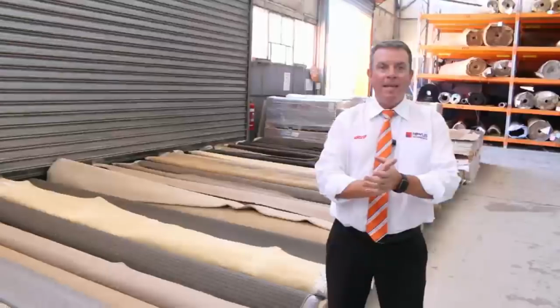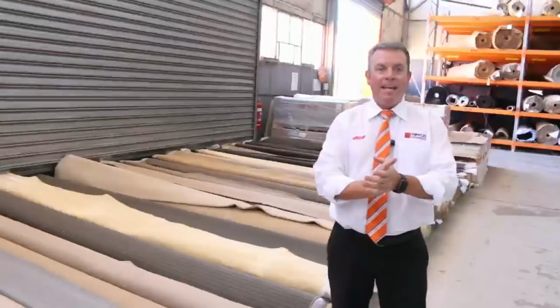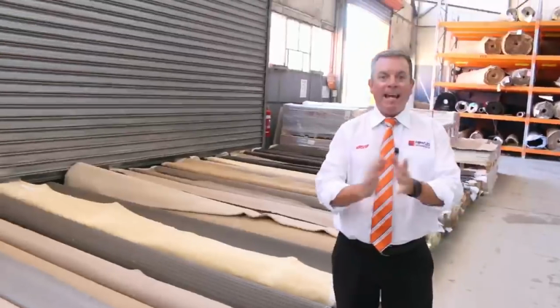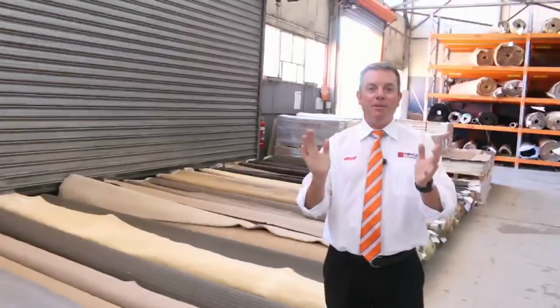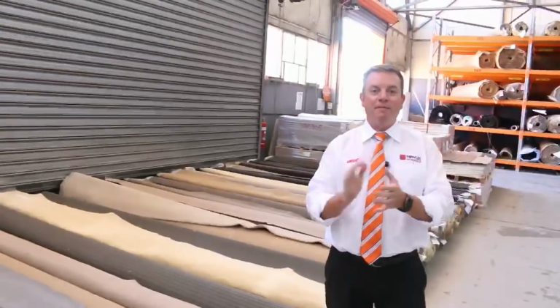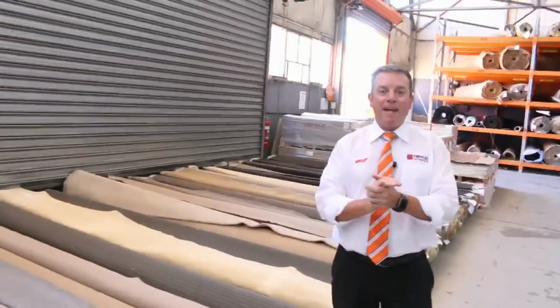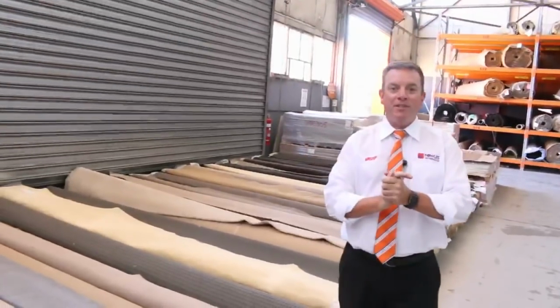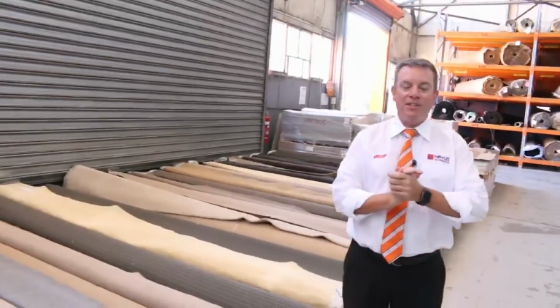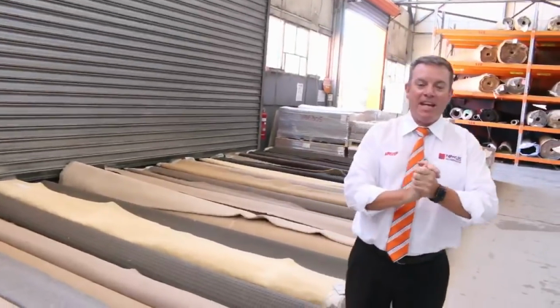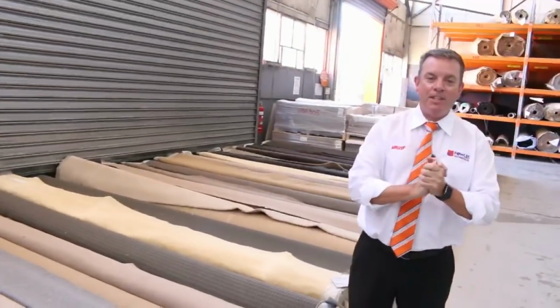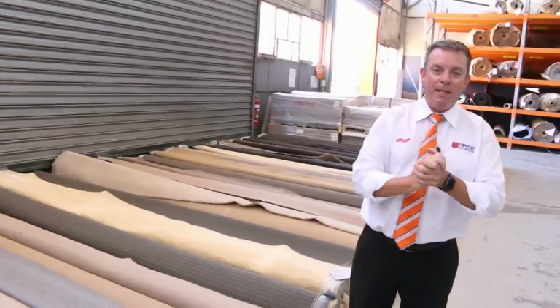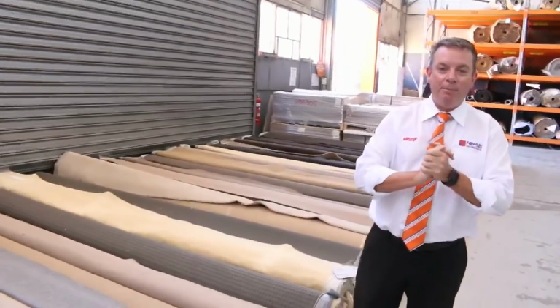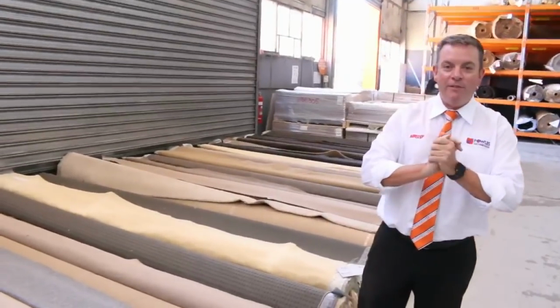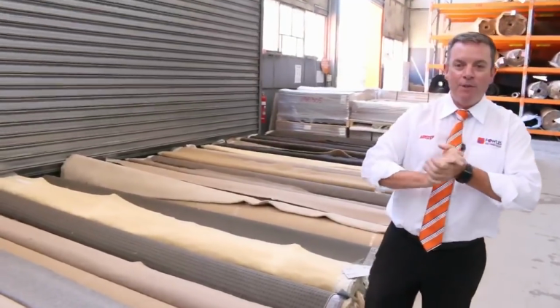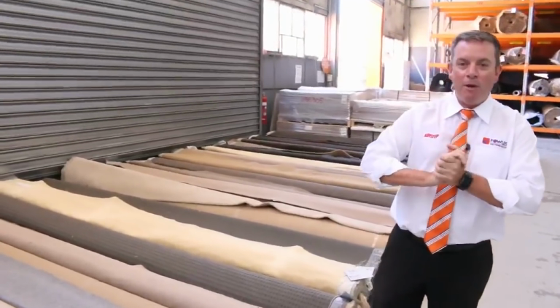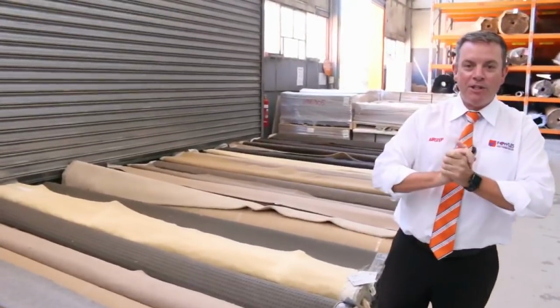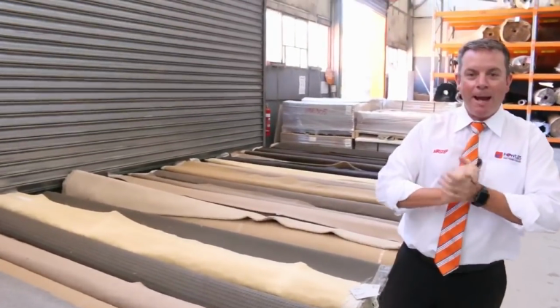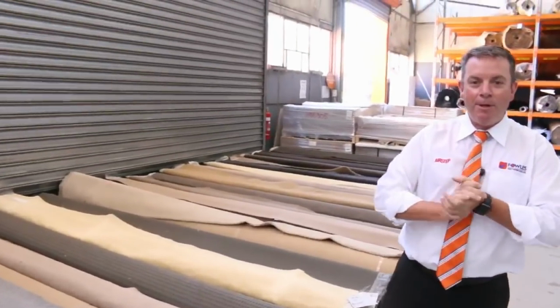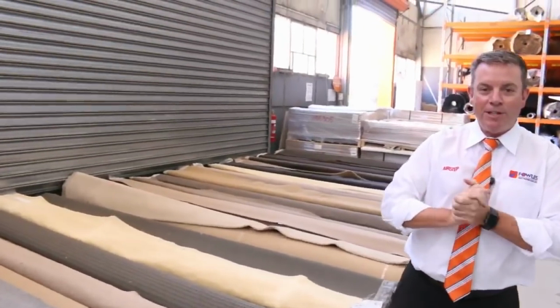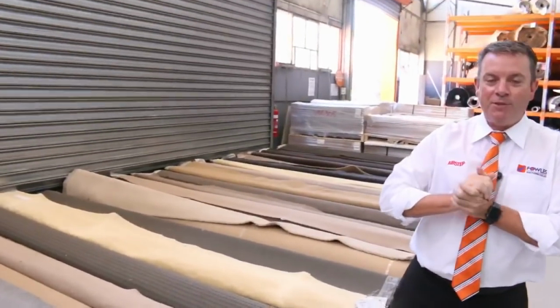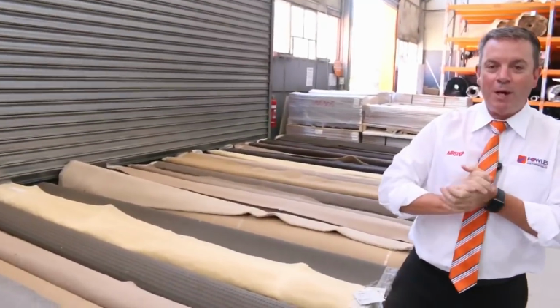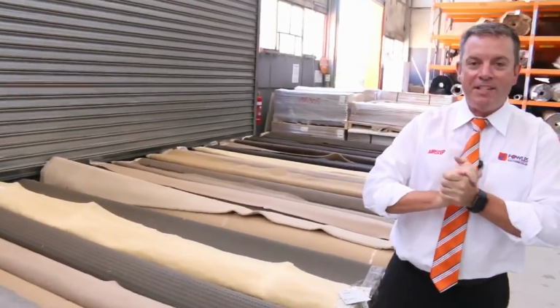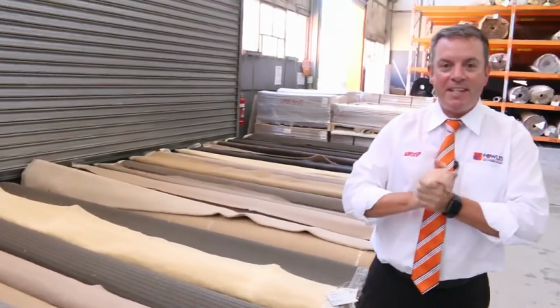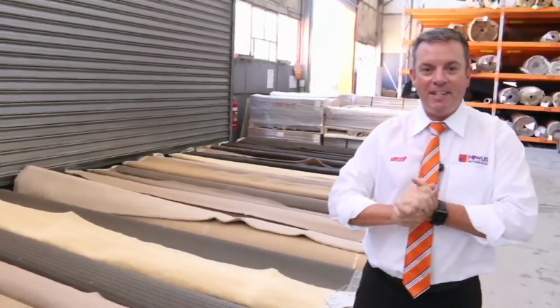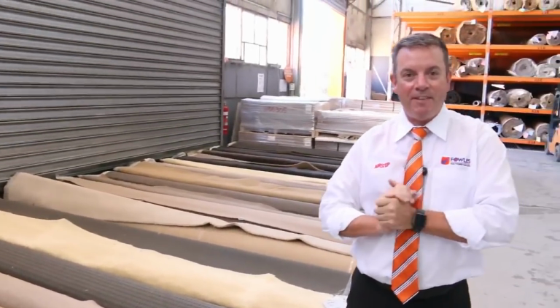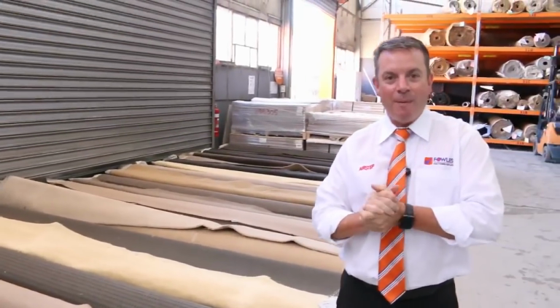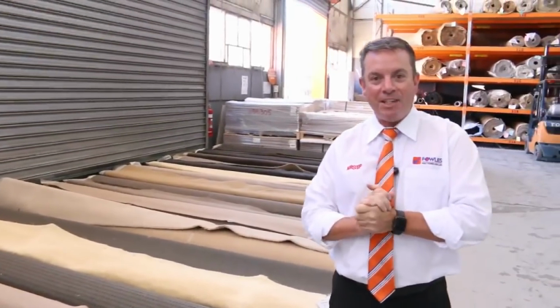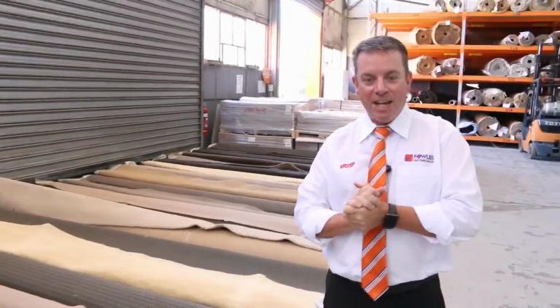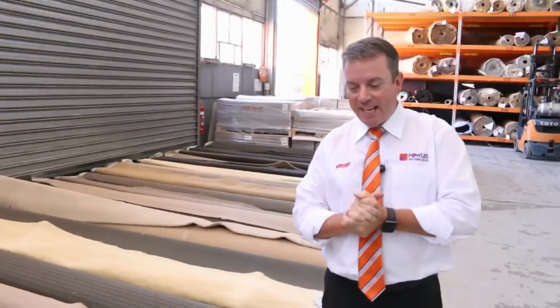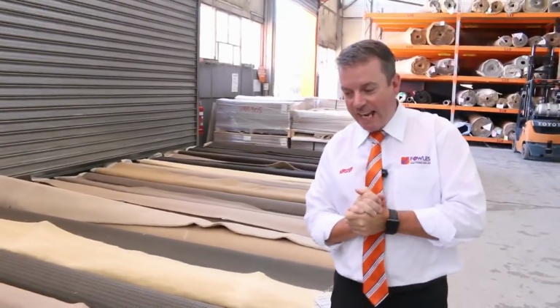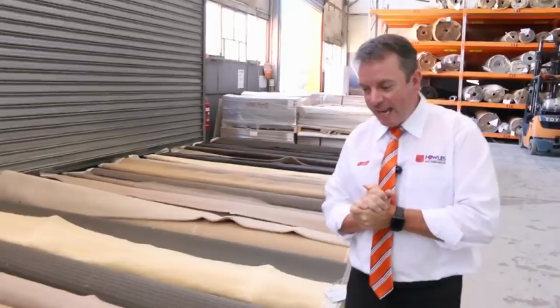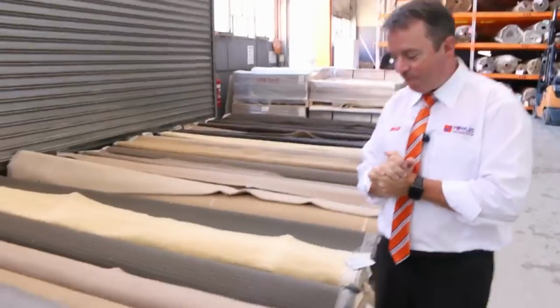G'day, I'm John from Fowls Auction Sales. I'm here to preview tomorrow's carpet auction. It's Wednesday the 7th of March at 10am.